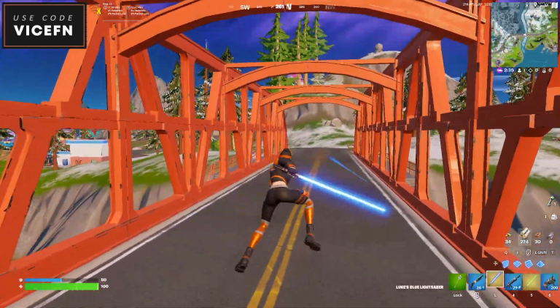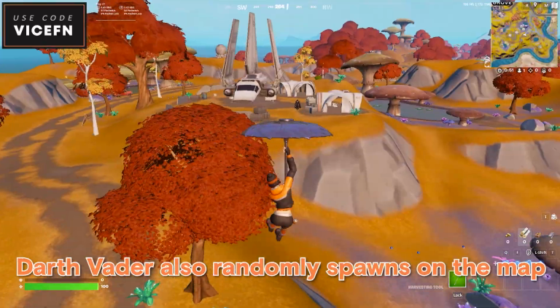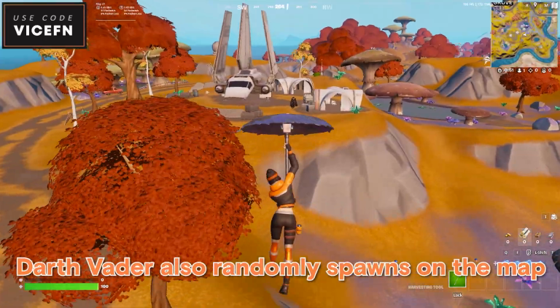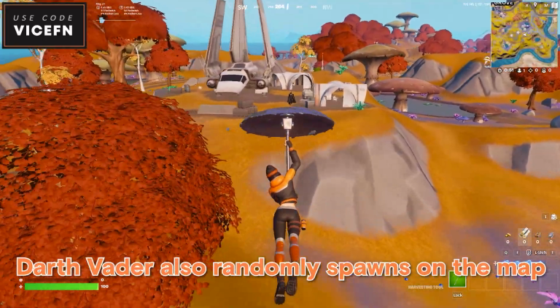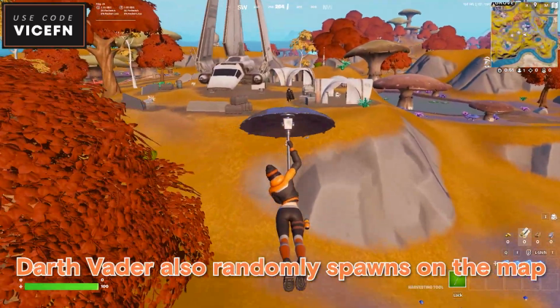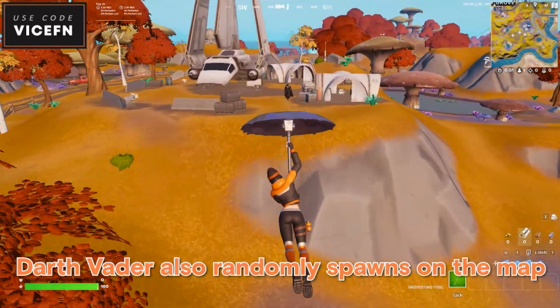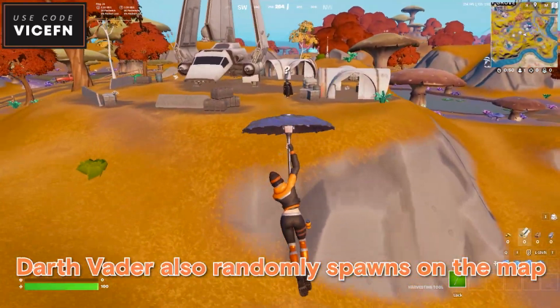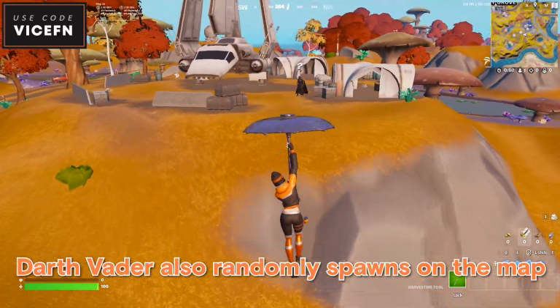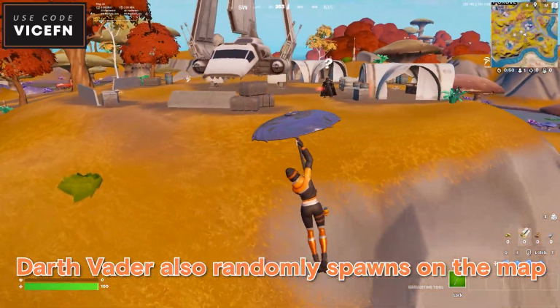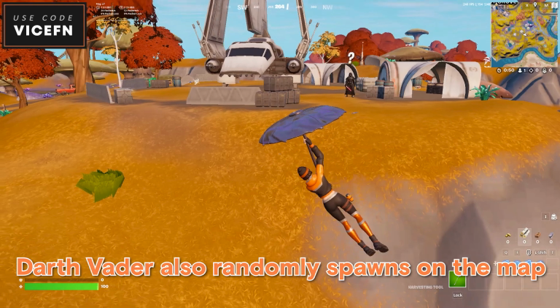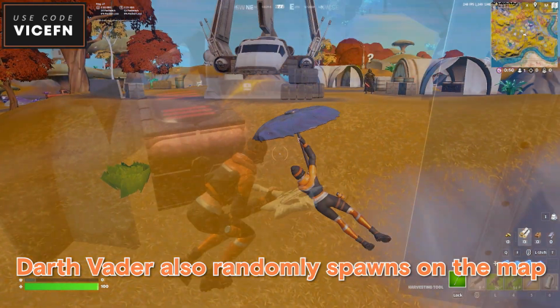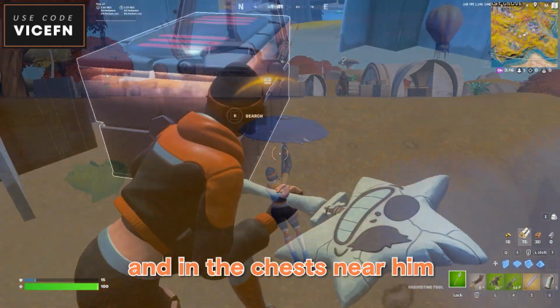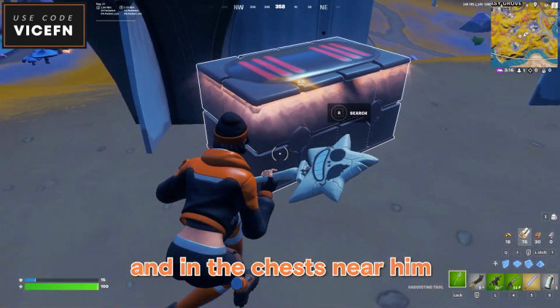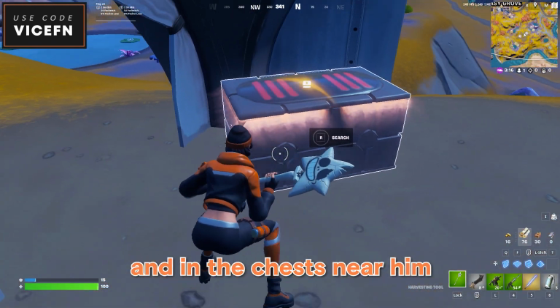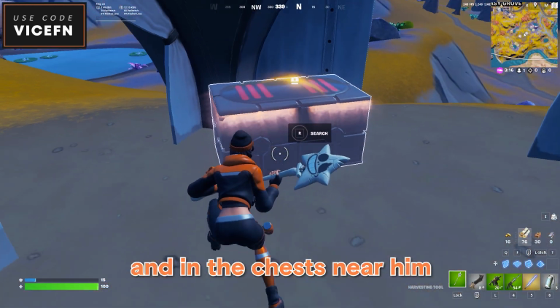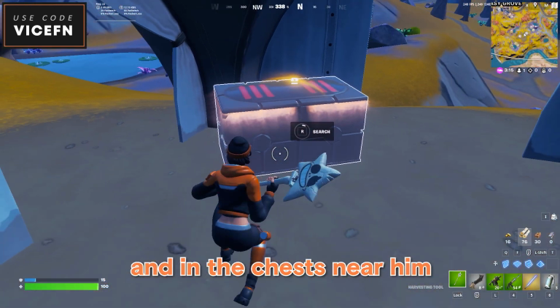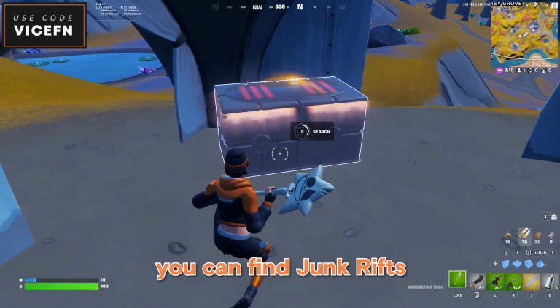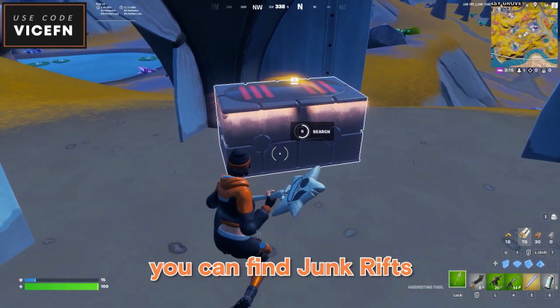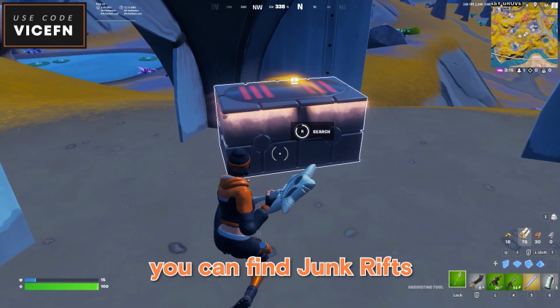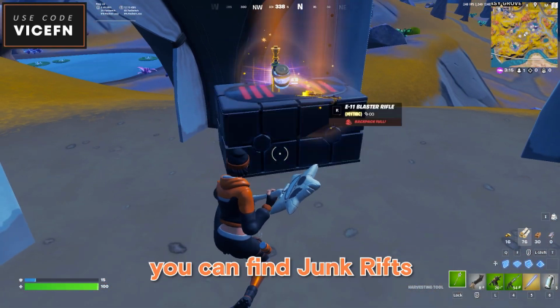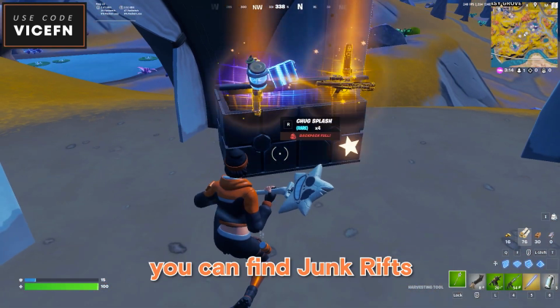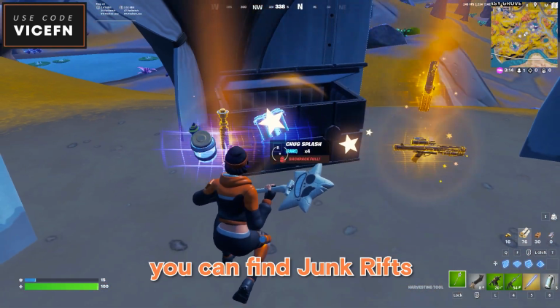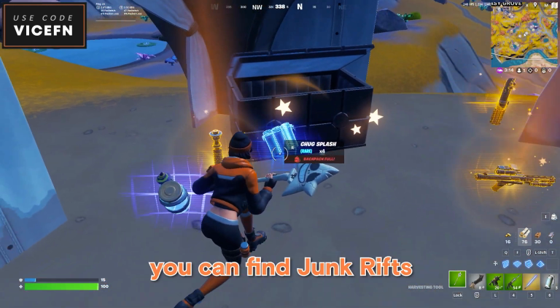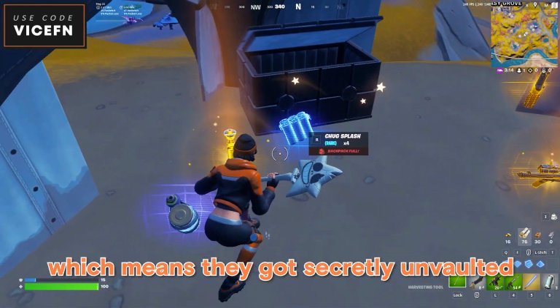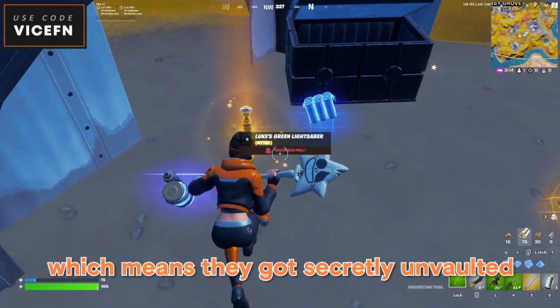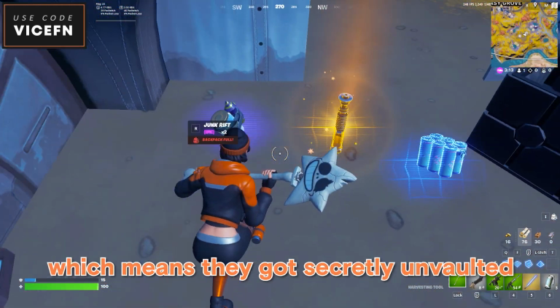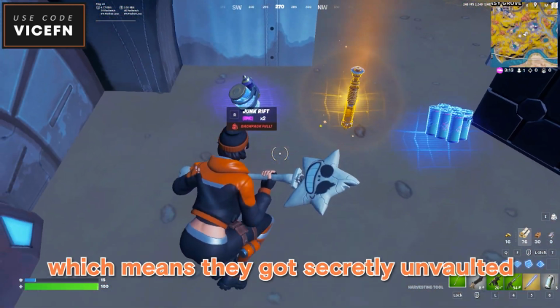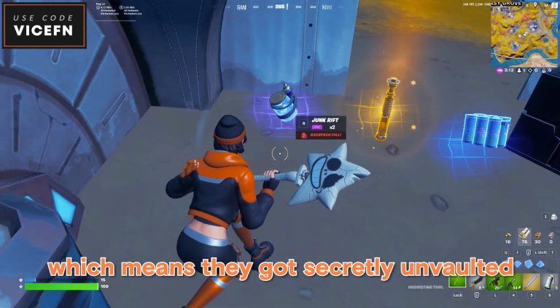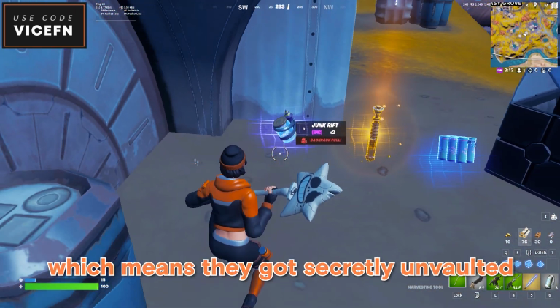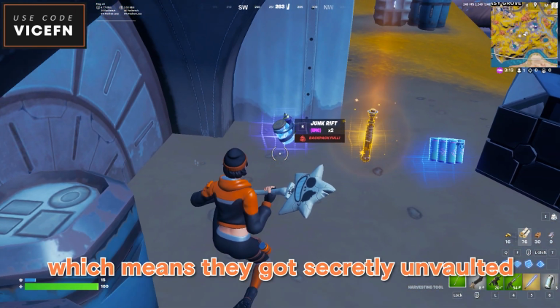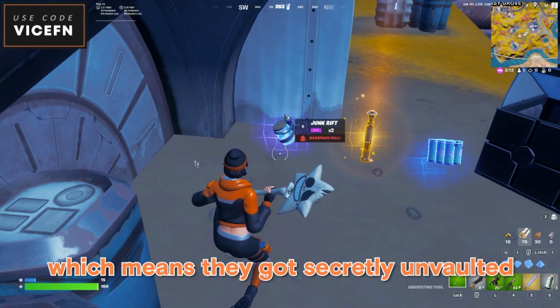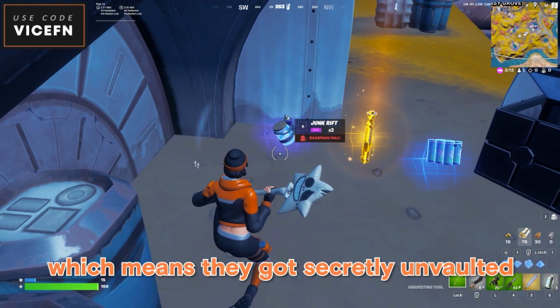Darth Vader also randomly spawns on the map, and in the chest near him you can find junk rifts, which means they got secretly unvaulted.